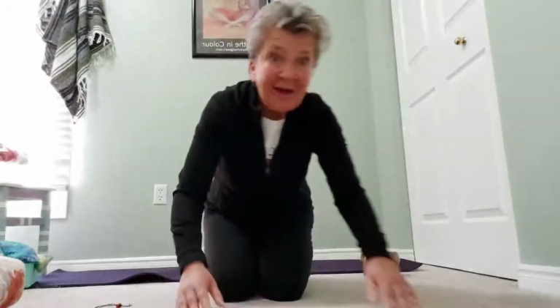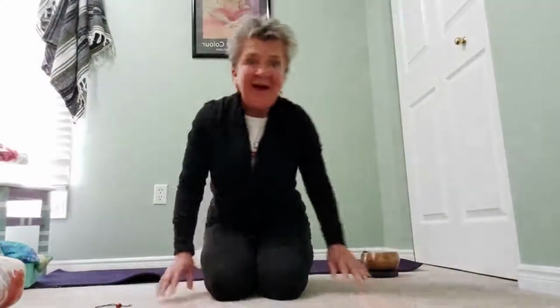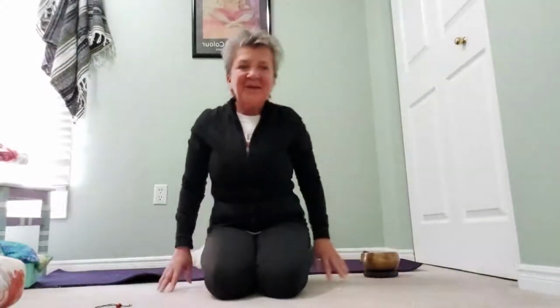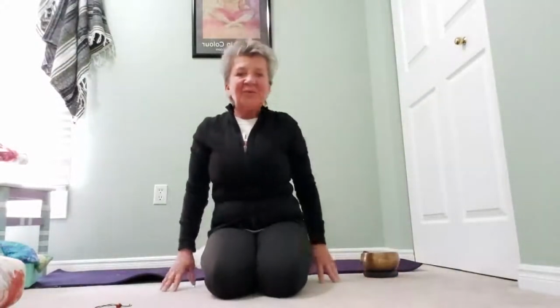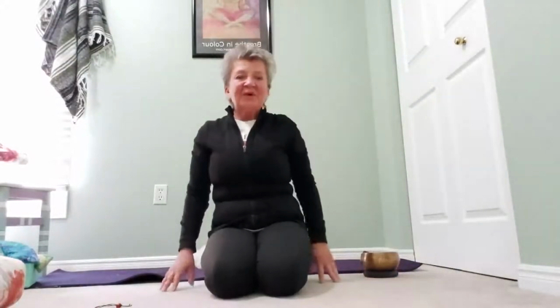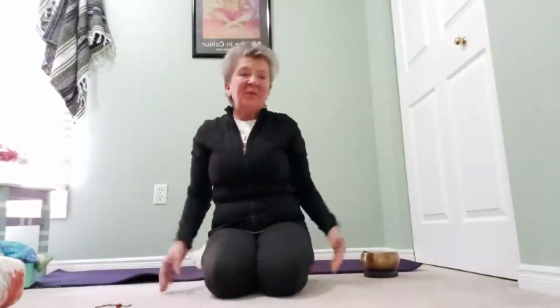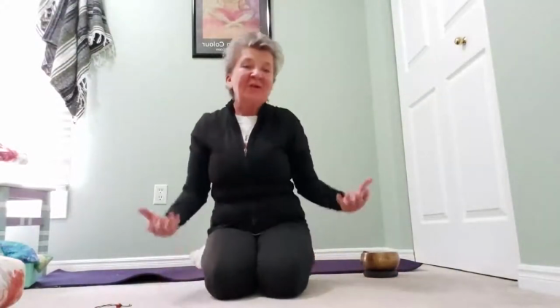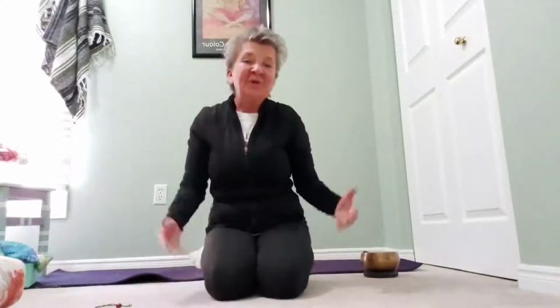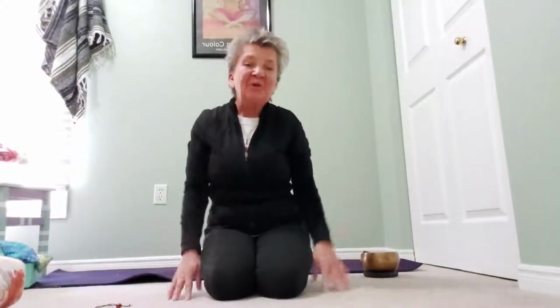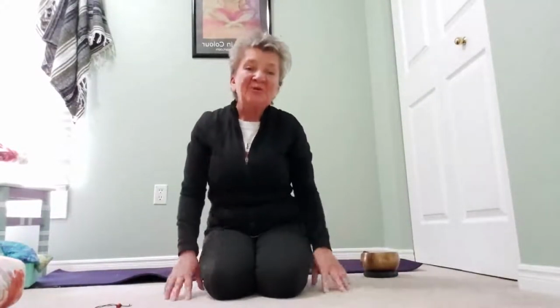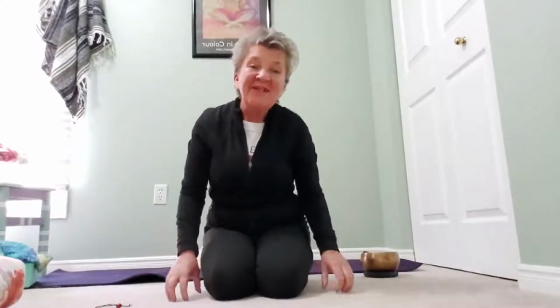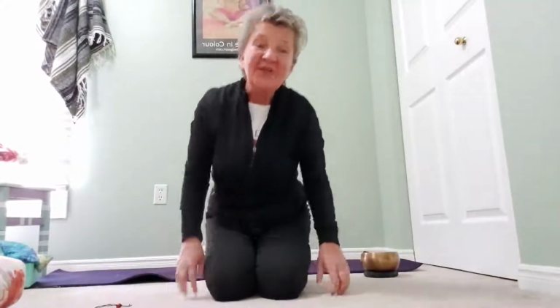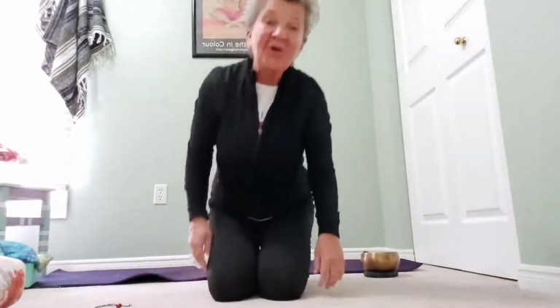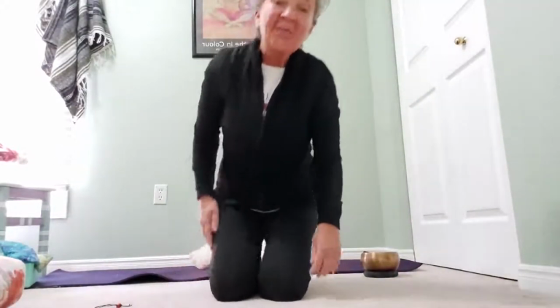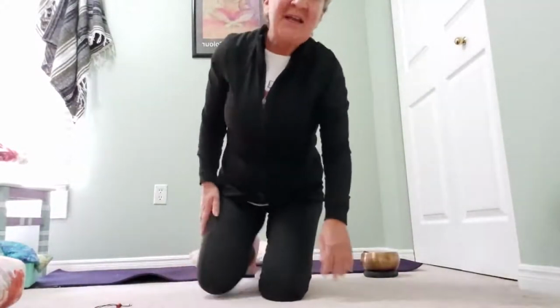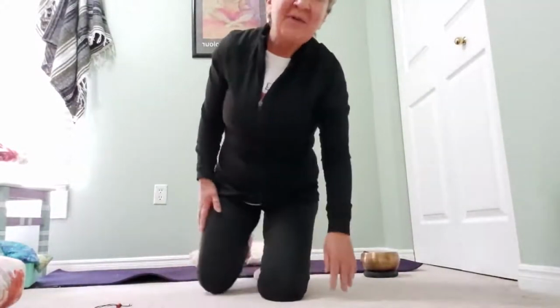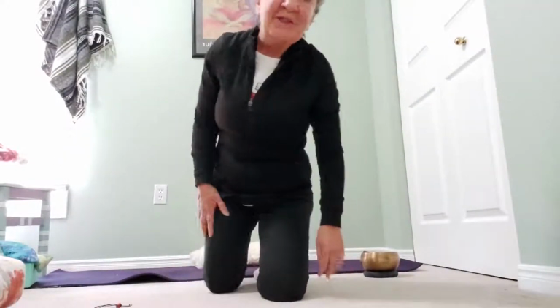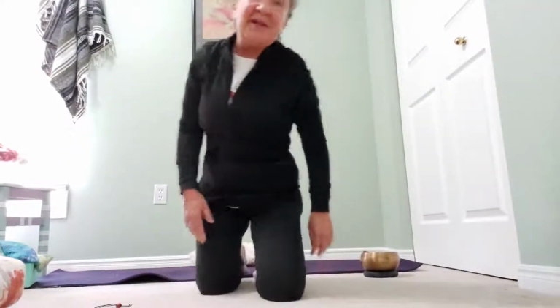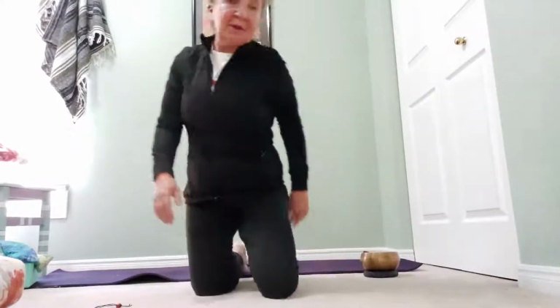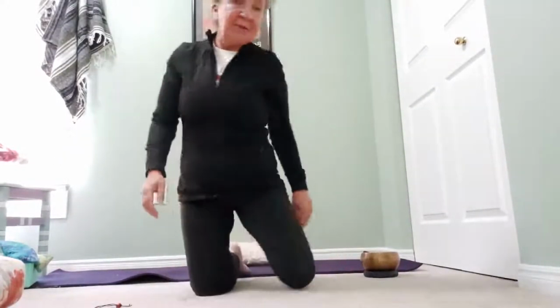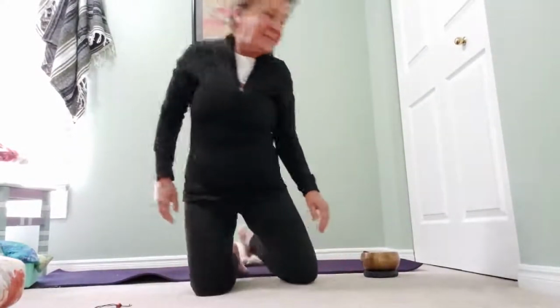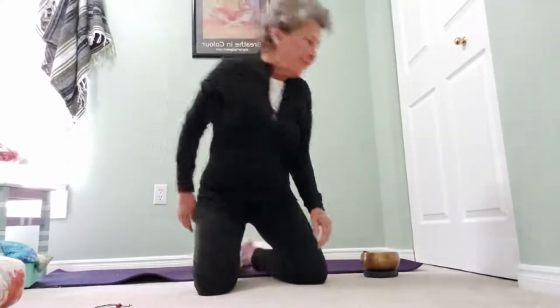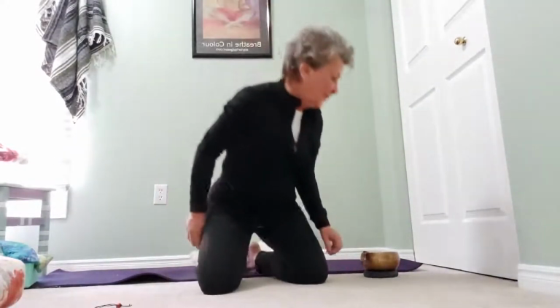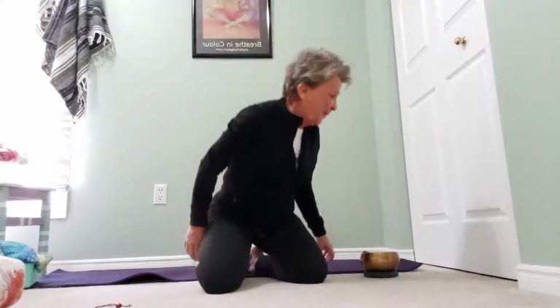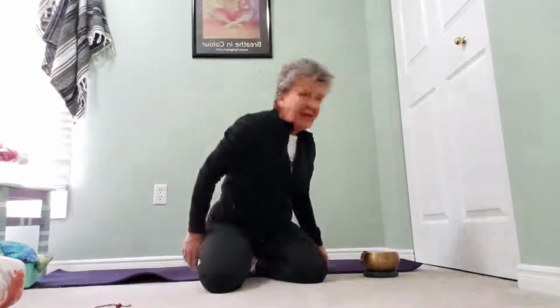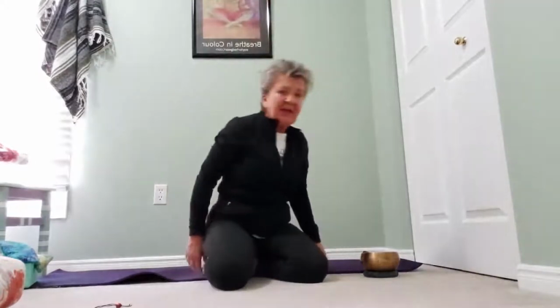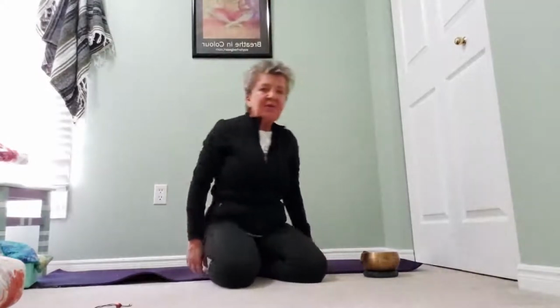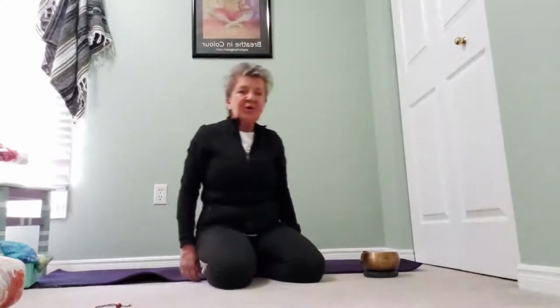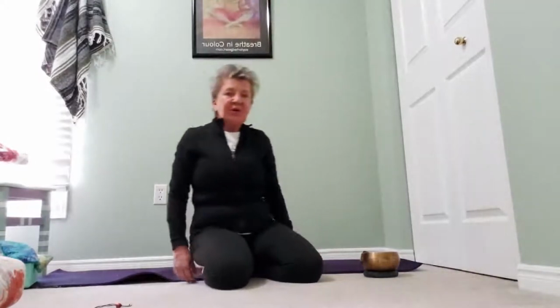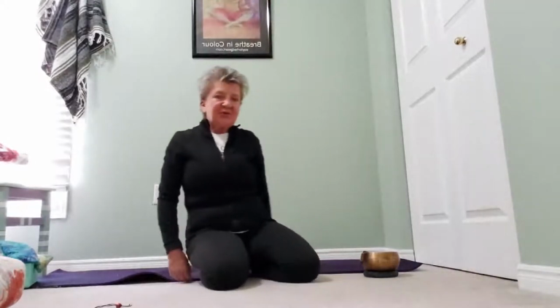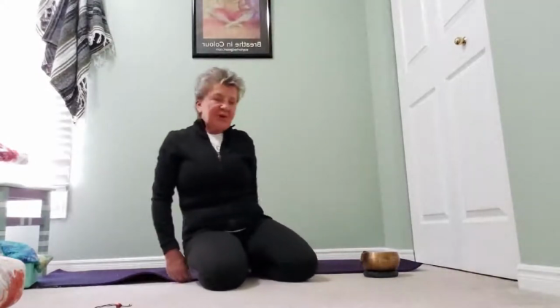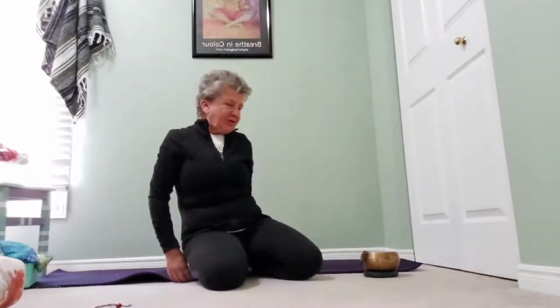Hi everyone, welcome to Northern Zen Yoga. I'm Sandra Taylor and I'm your yoga instructor.